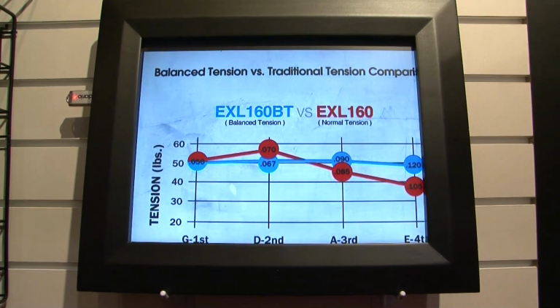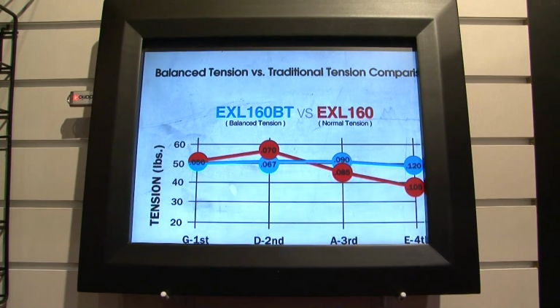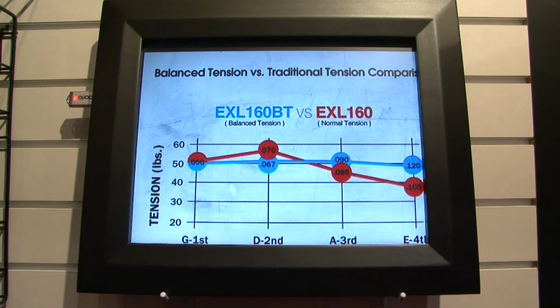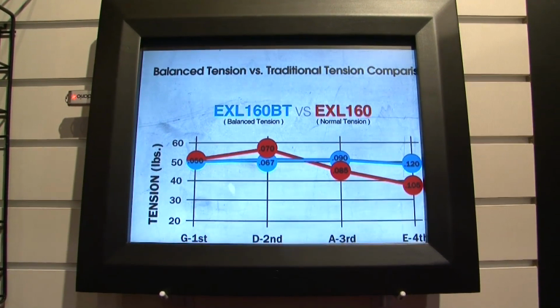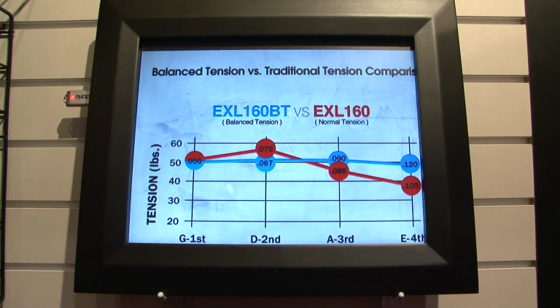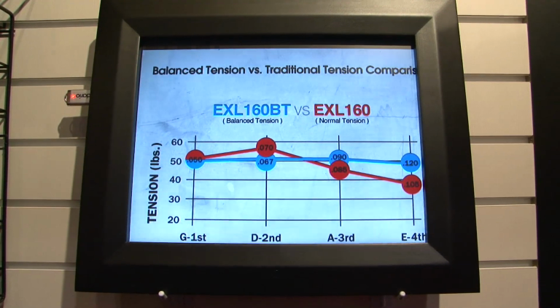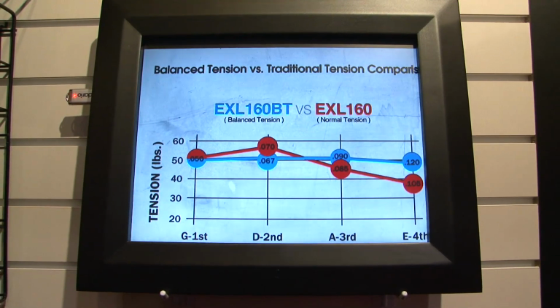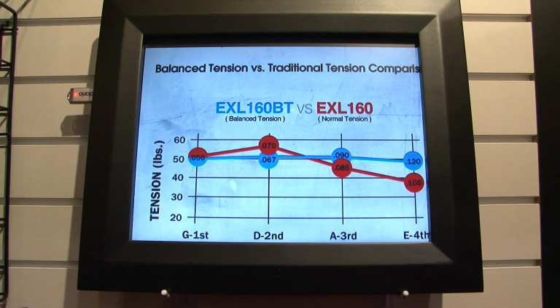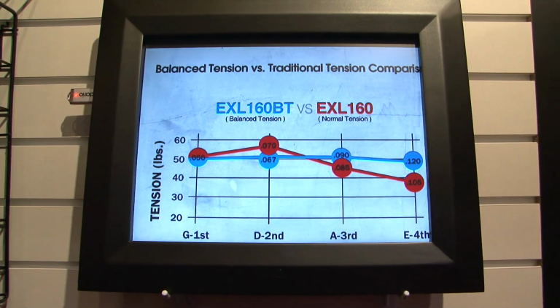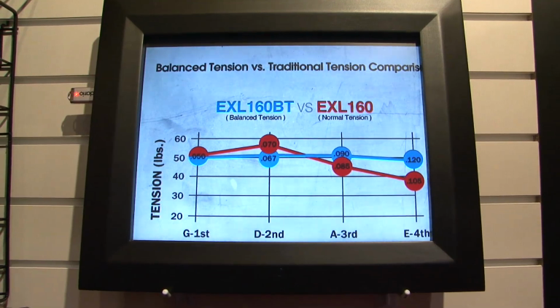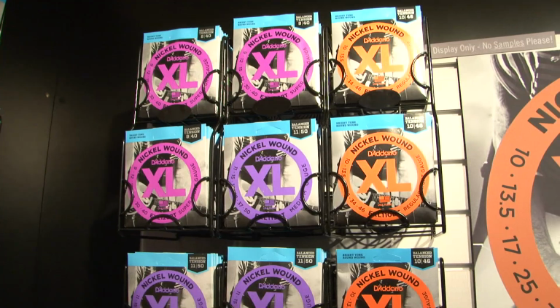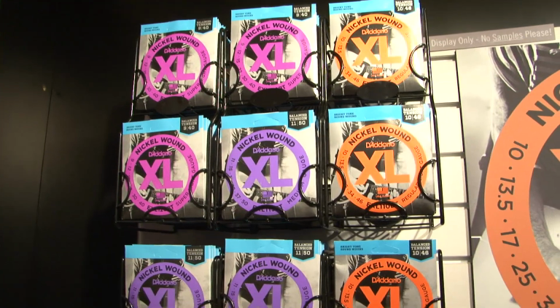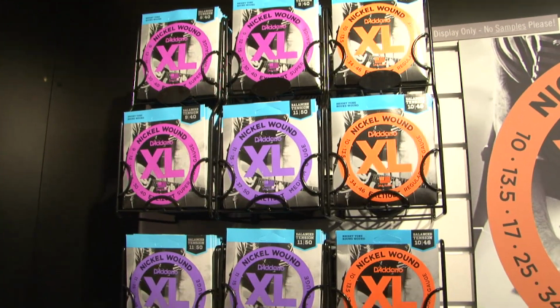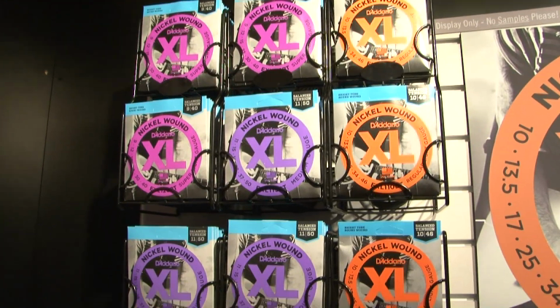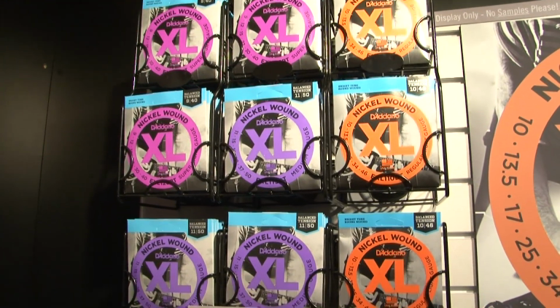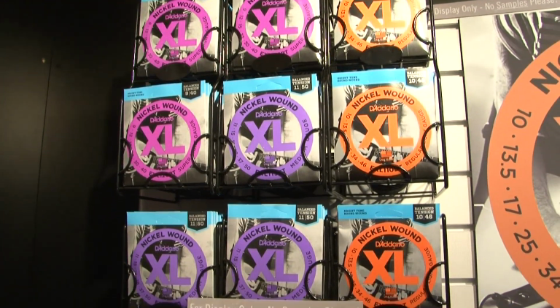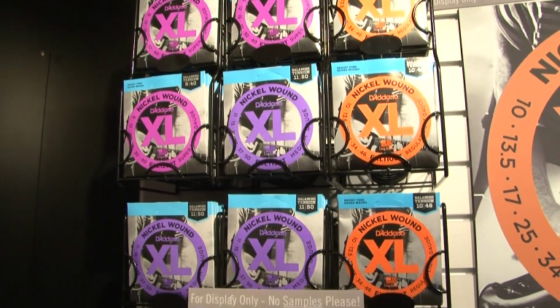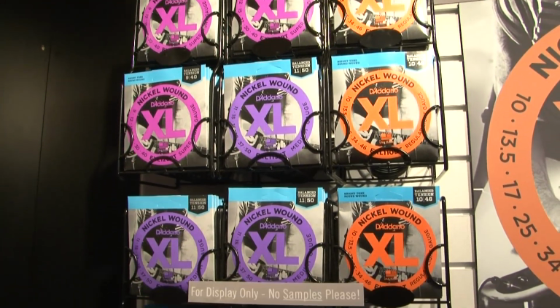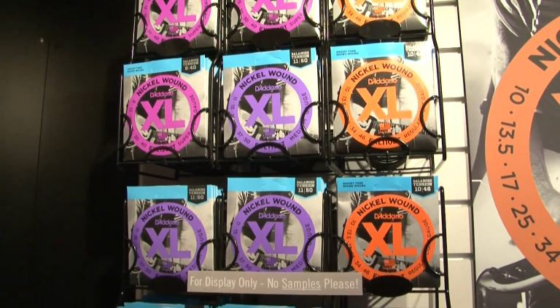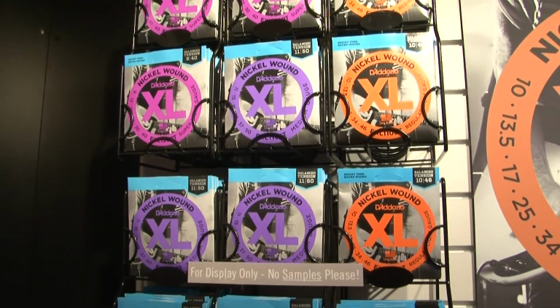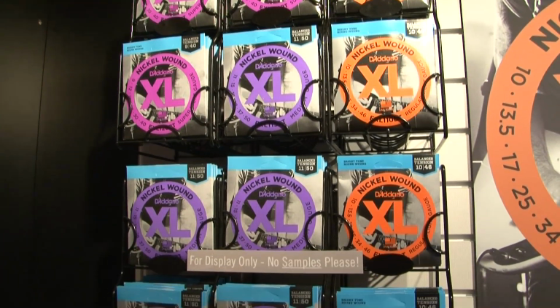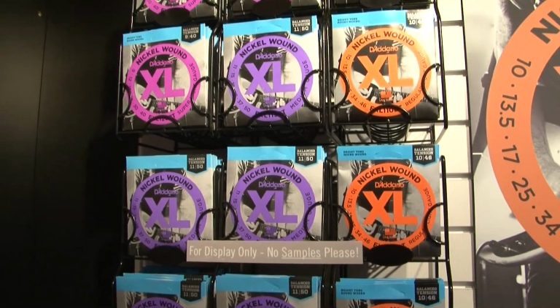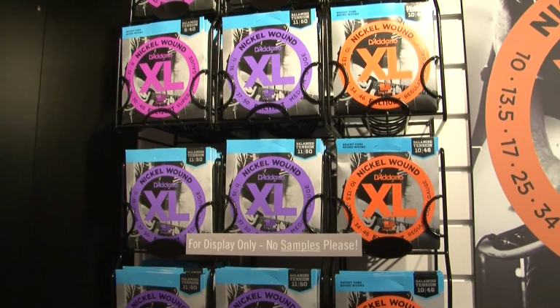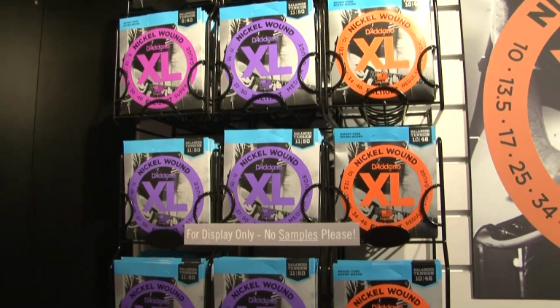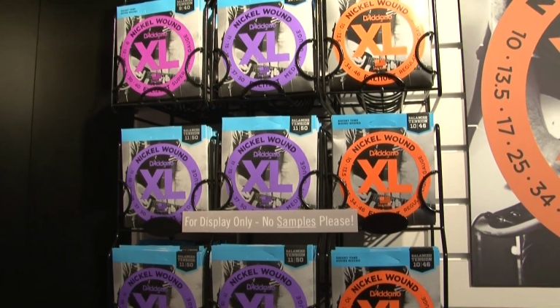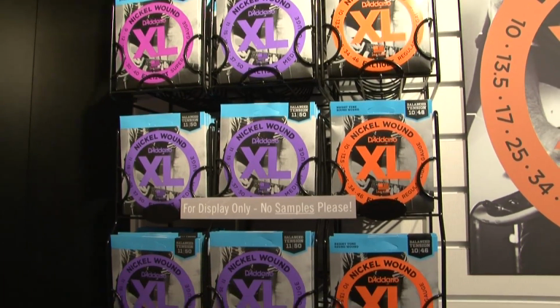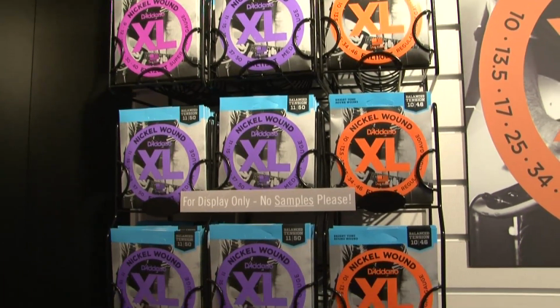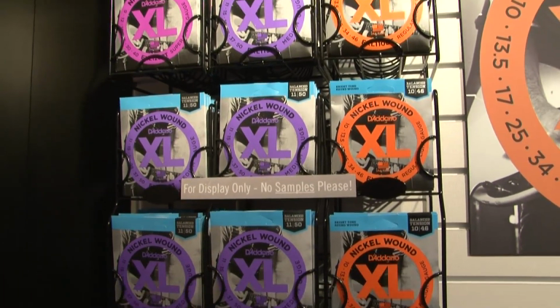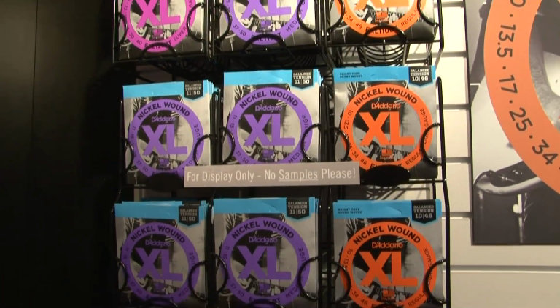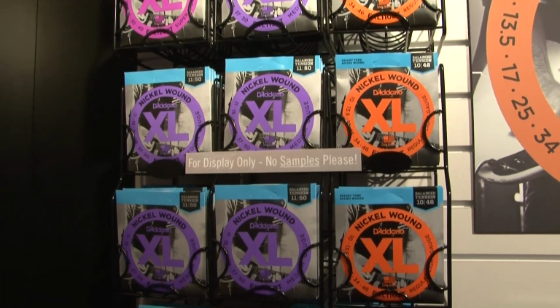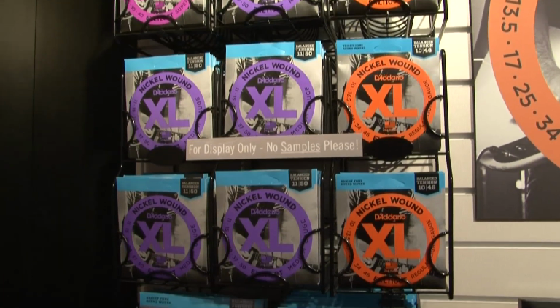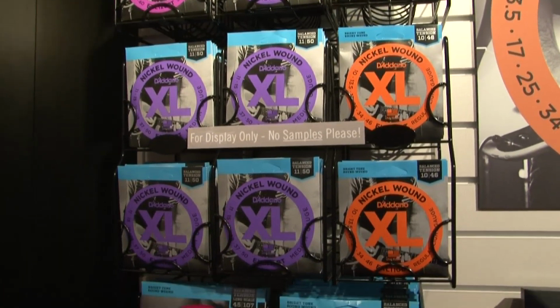You'll find that in some sets, gauges got heavier on certain strings, and certain strings got lighter. So it's very interesting to see how it works out.